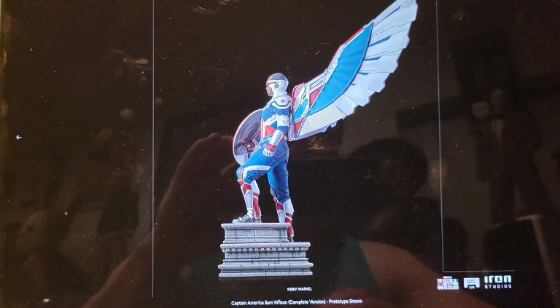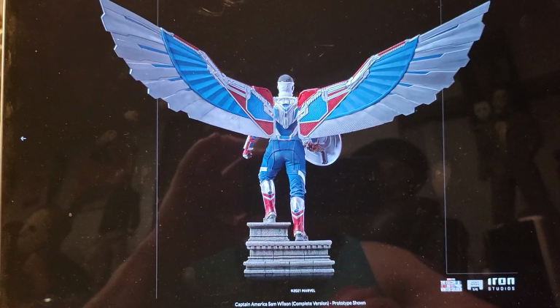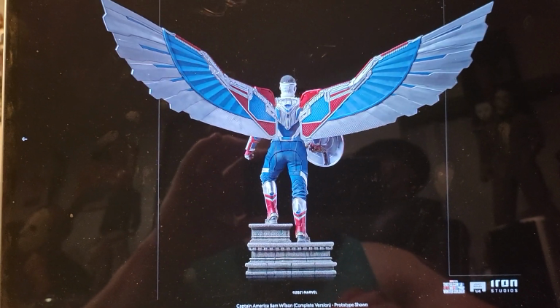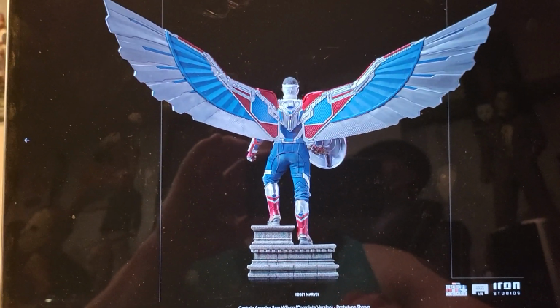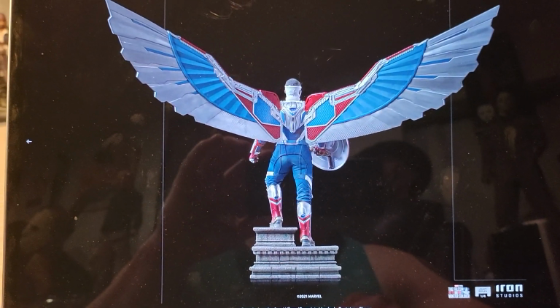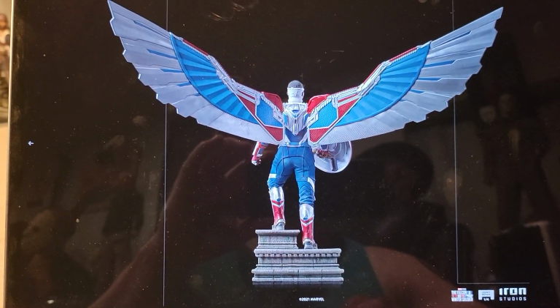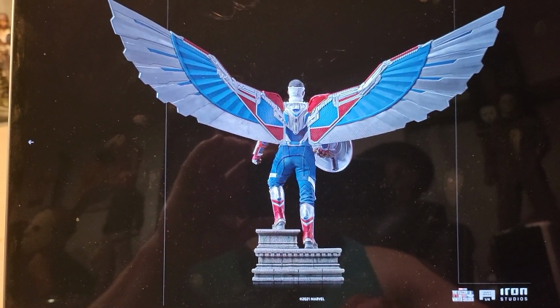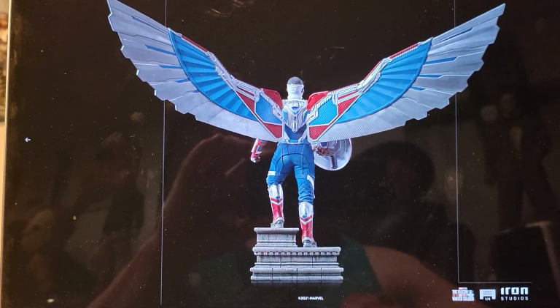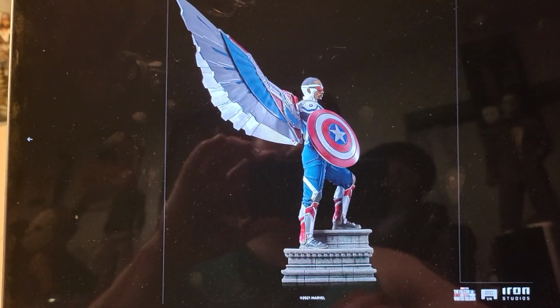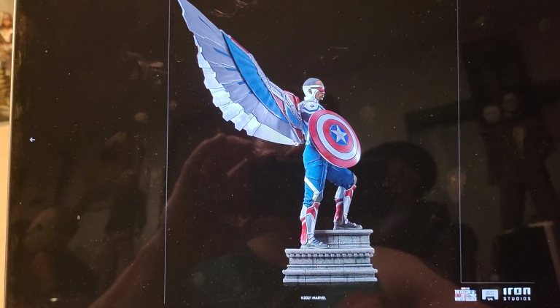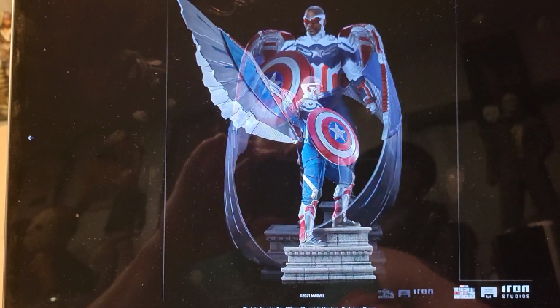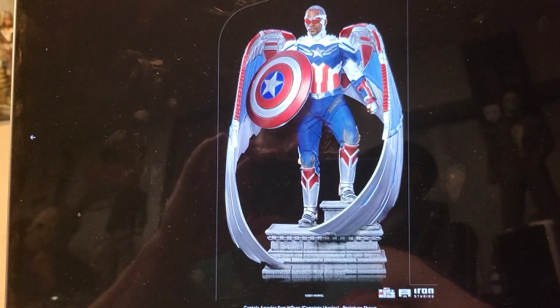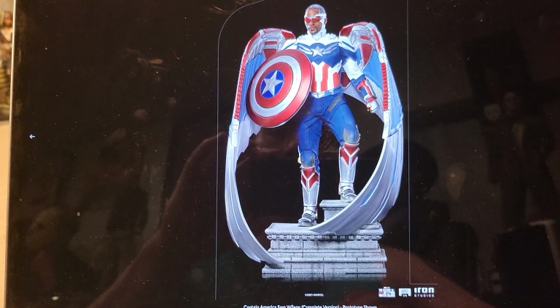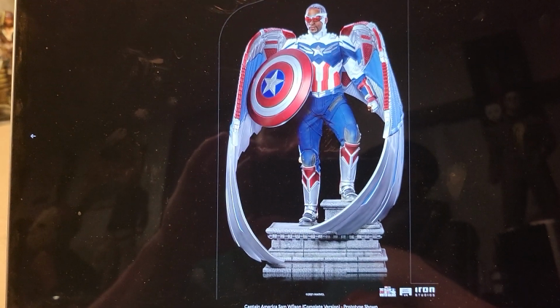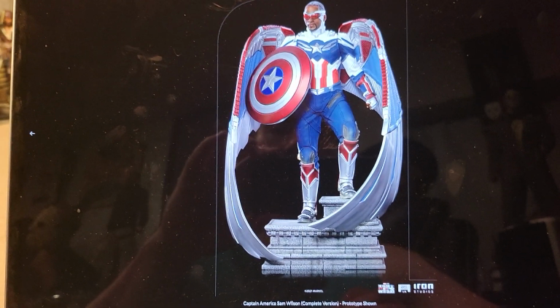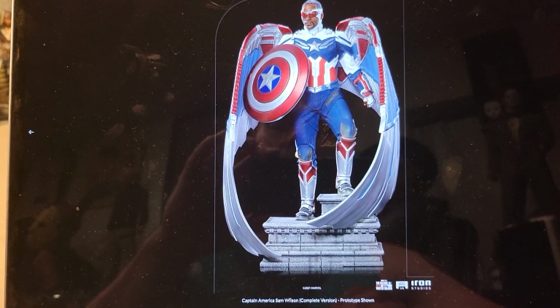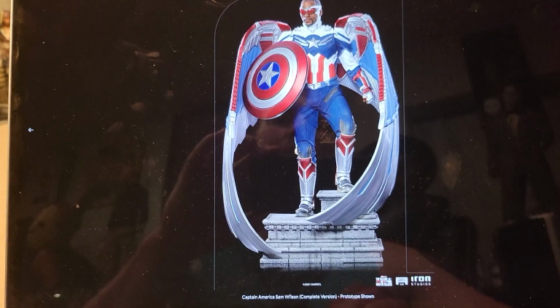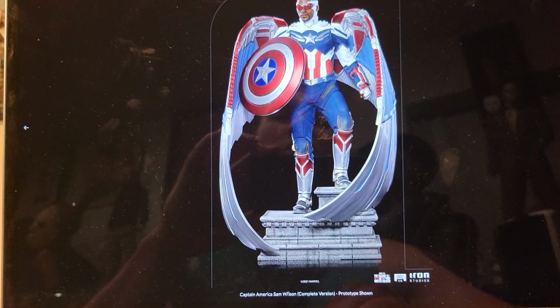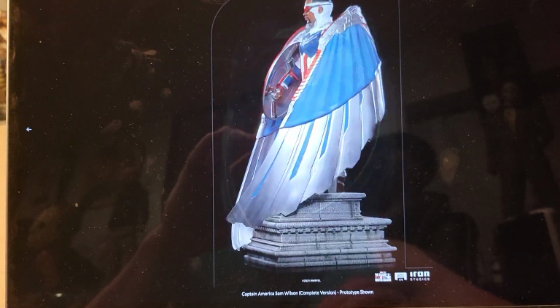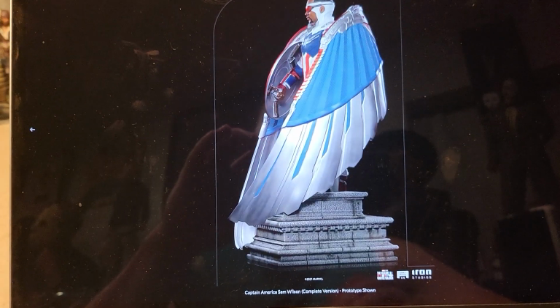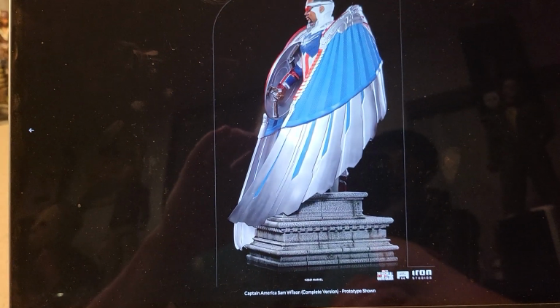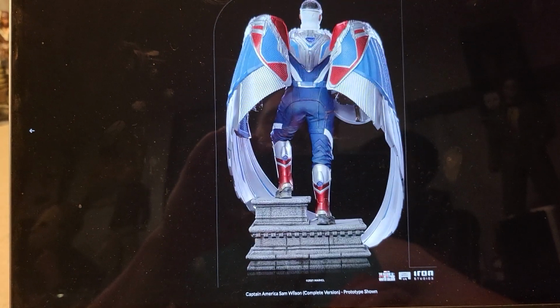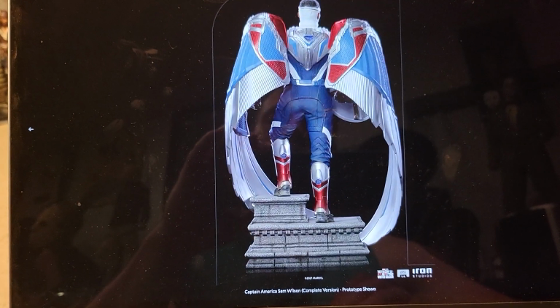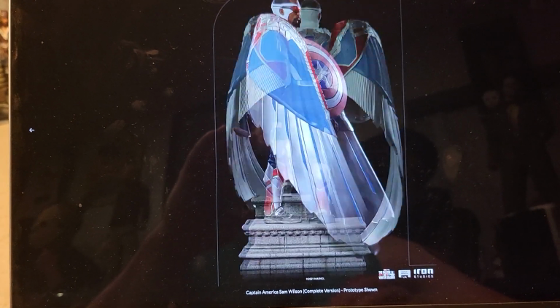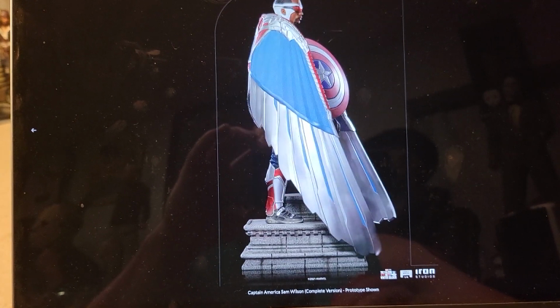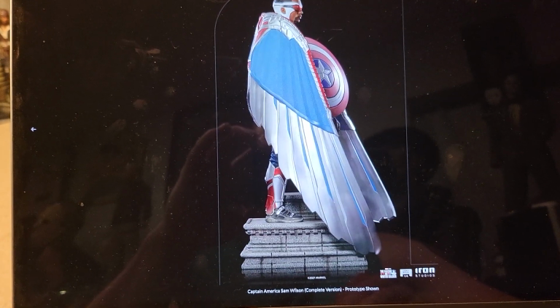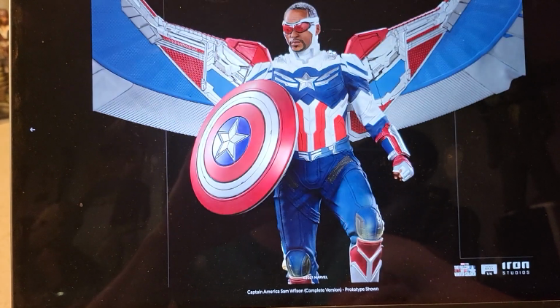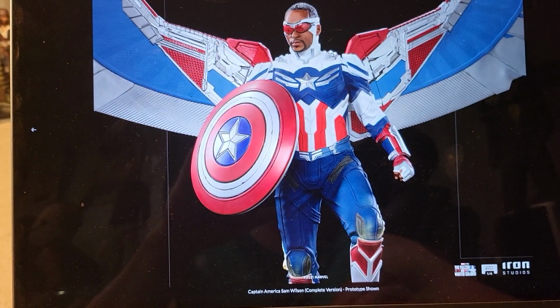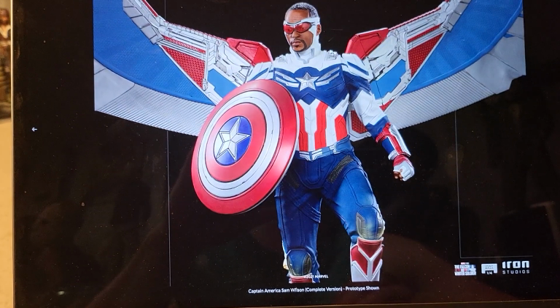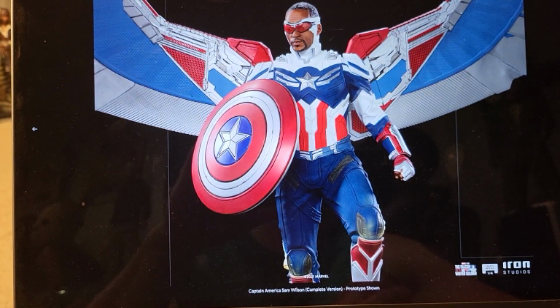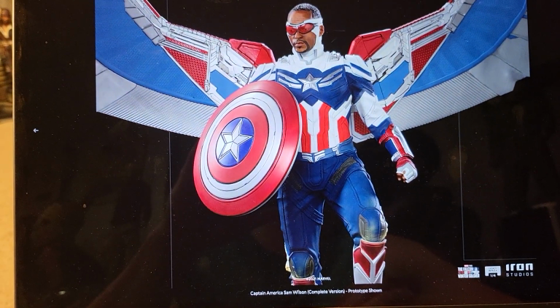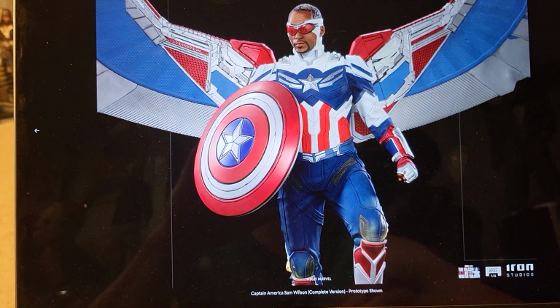That wingspan is insanely wide. And then you have the closed wing, which obviously is going to save you a ton of space.